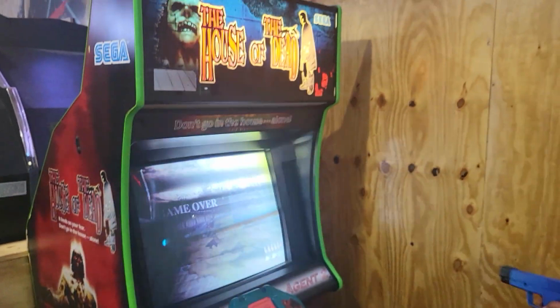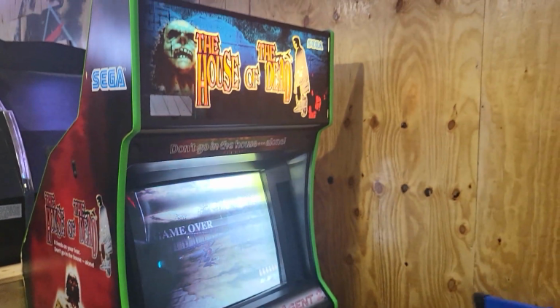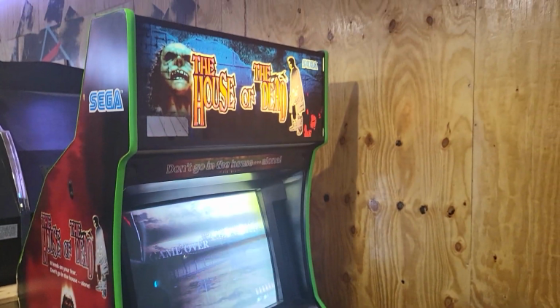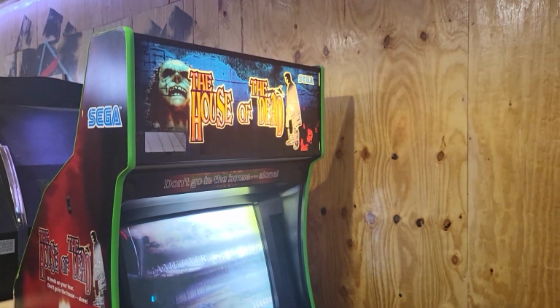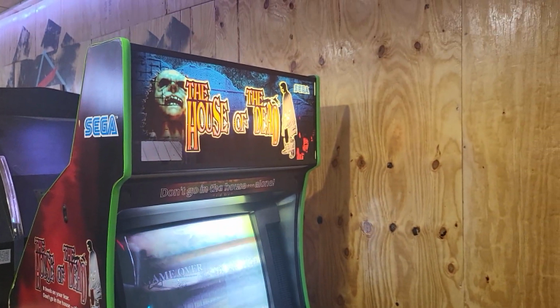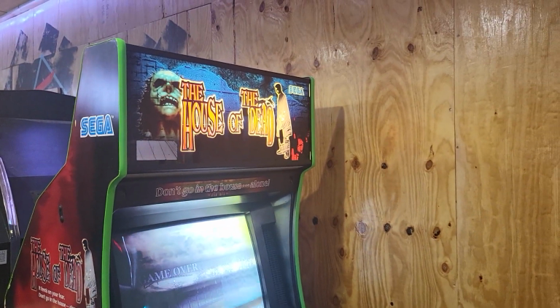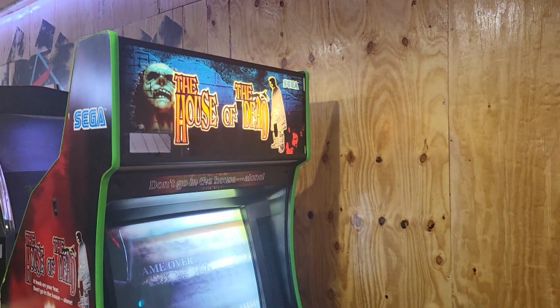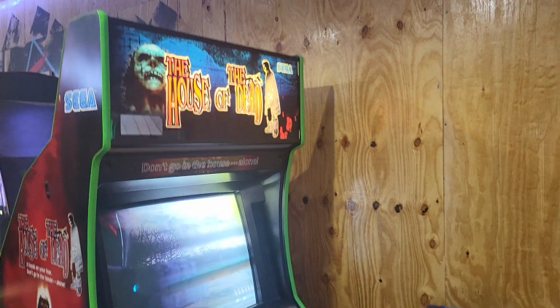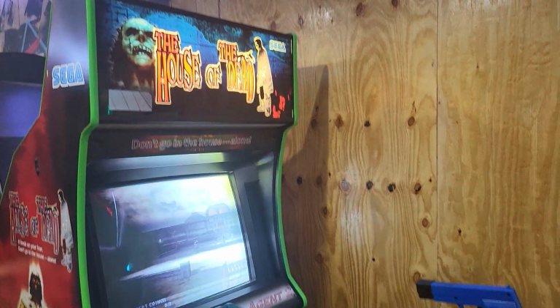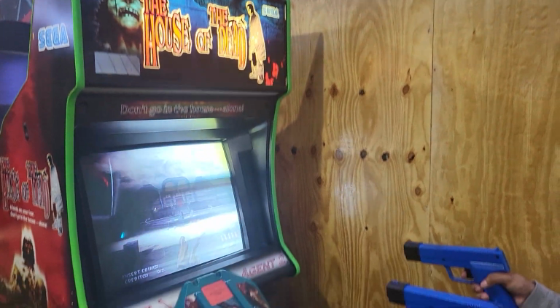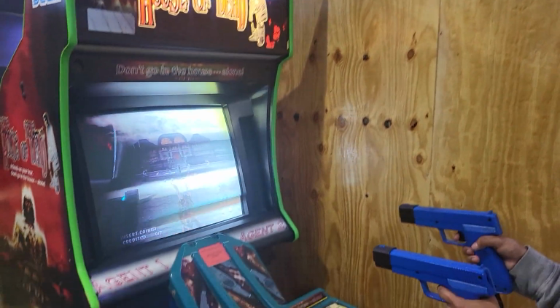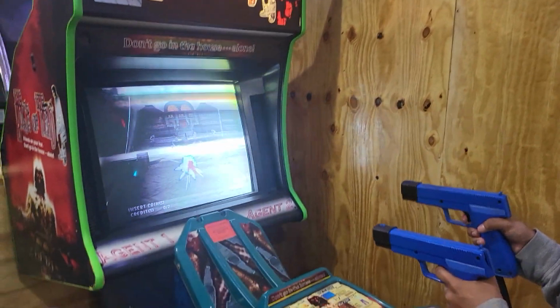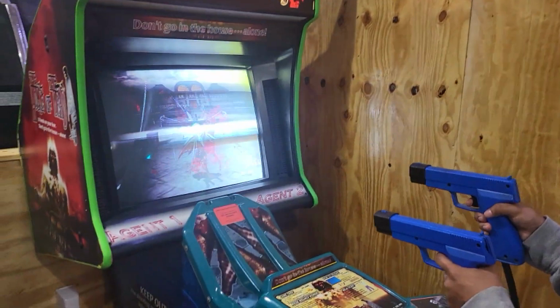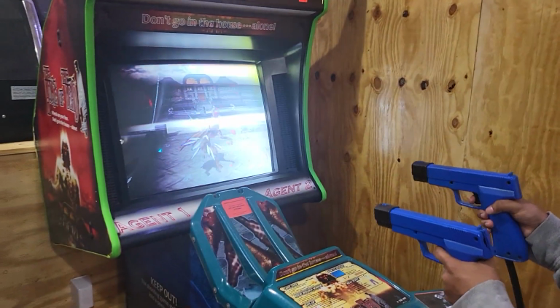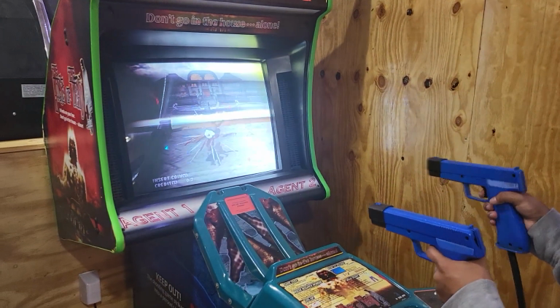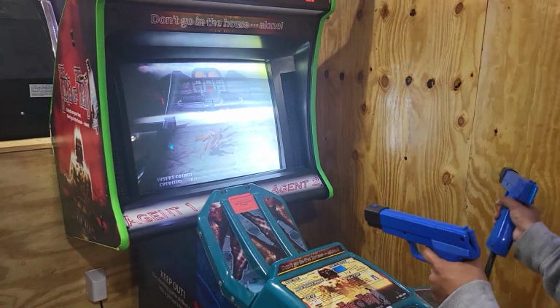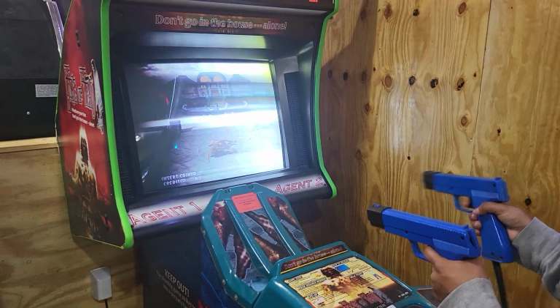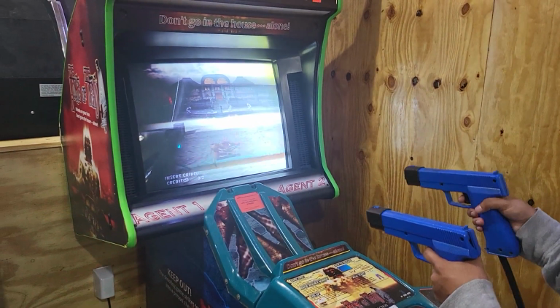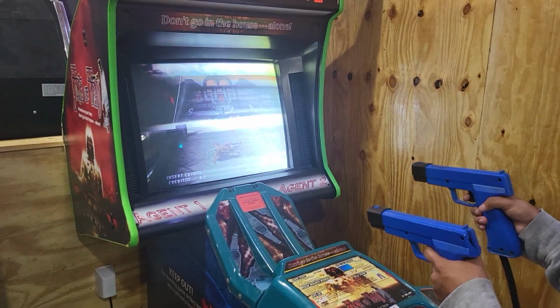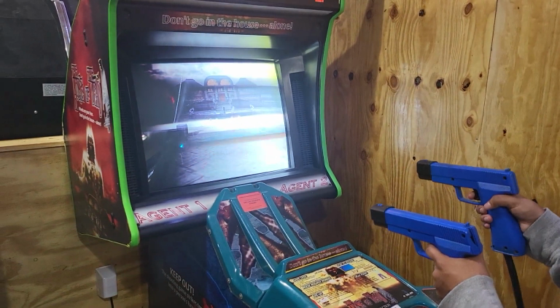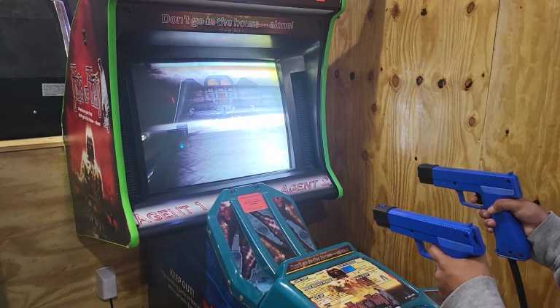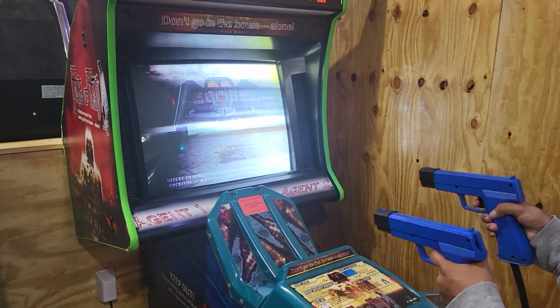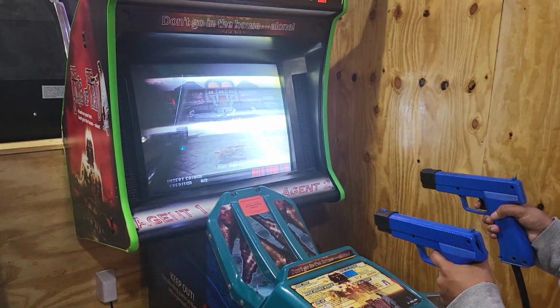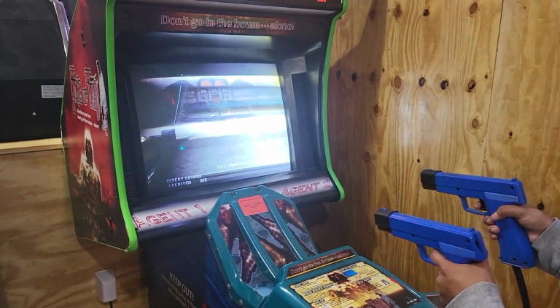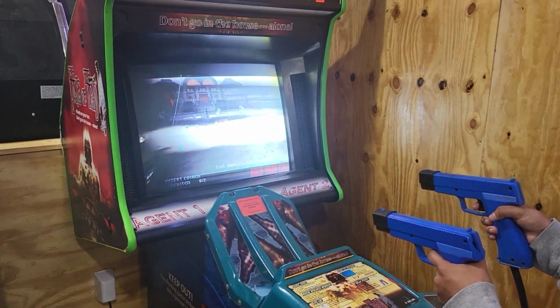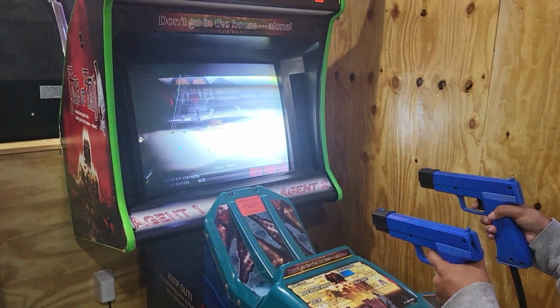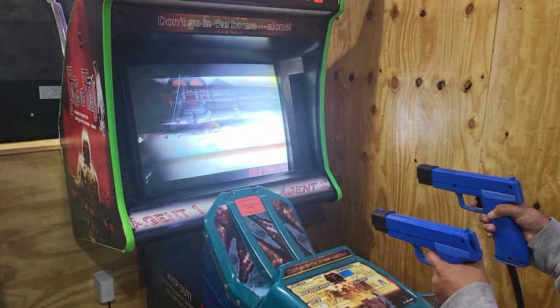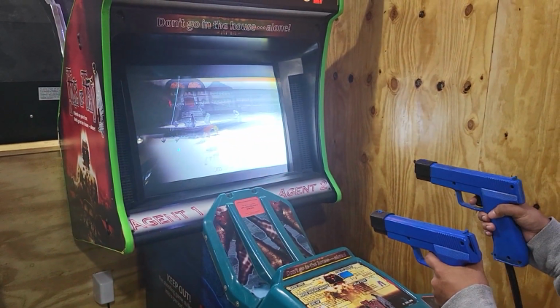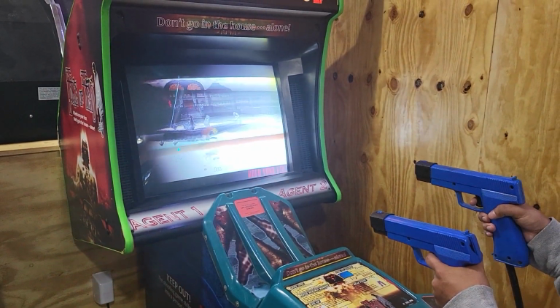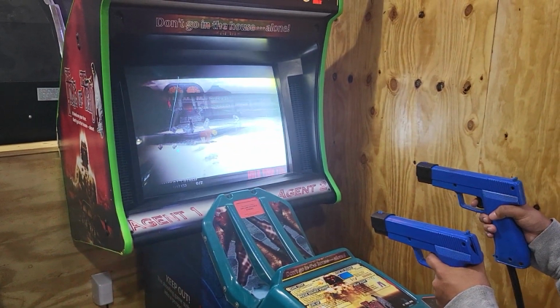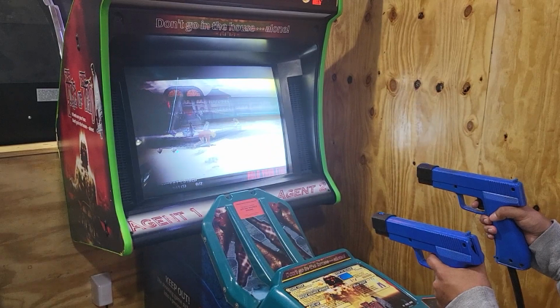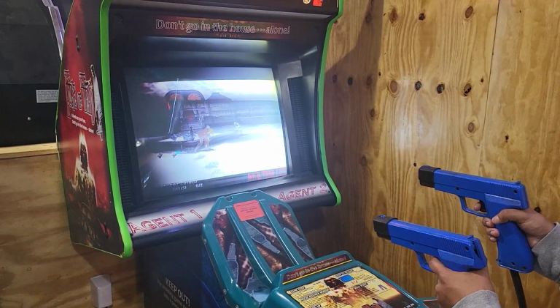Overall, it's in decent shape for being an awesome shooter game. Sound is working, video is working, gameplay is working.